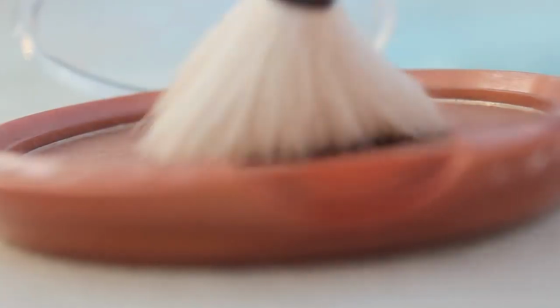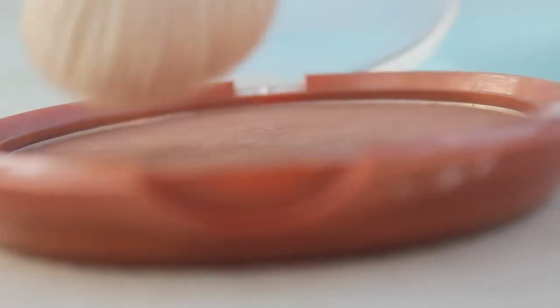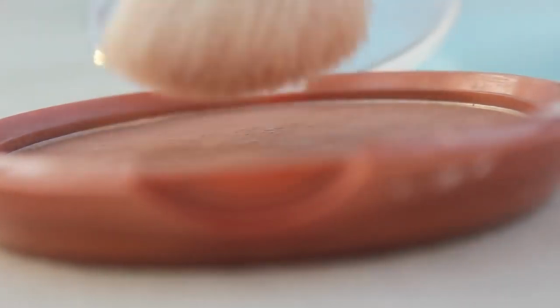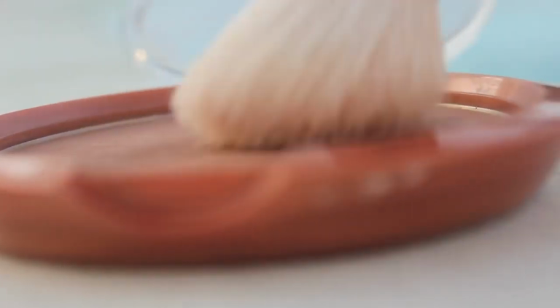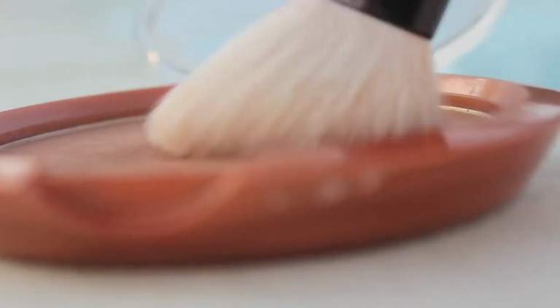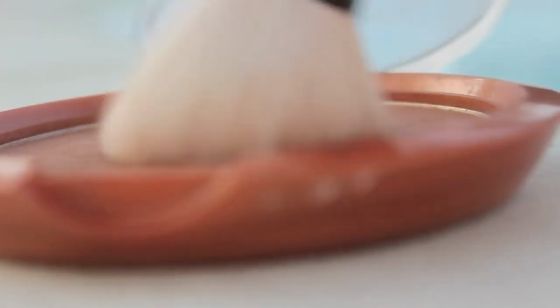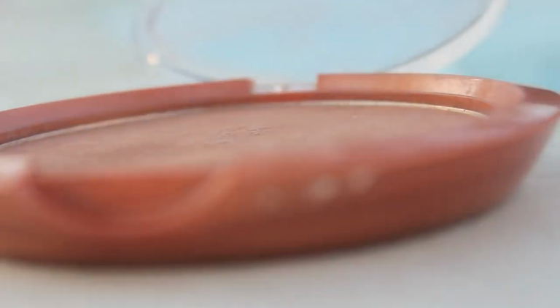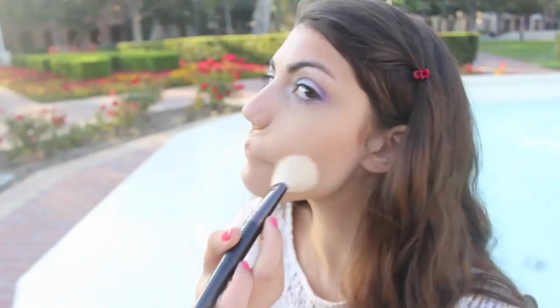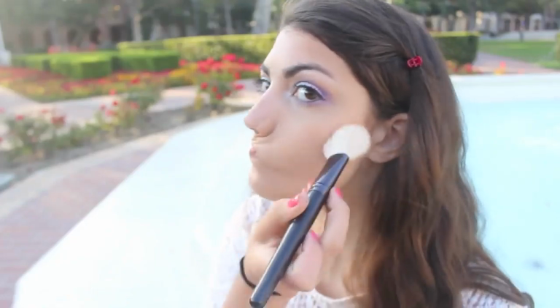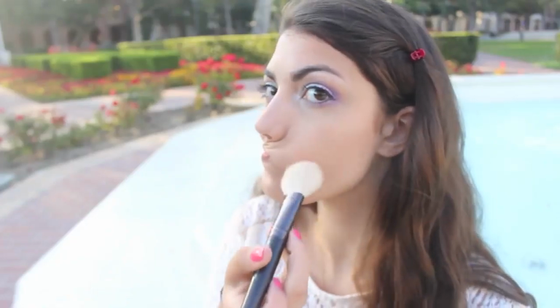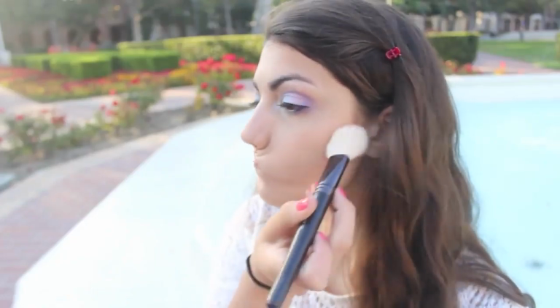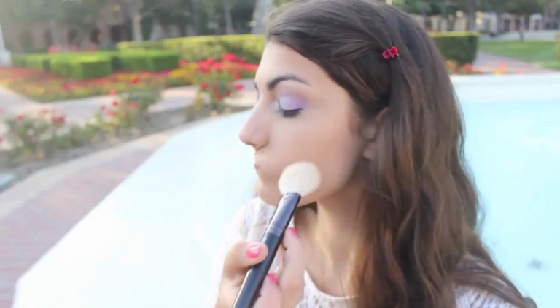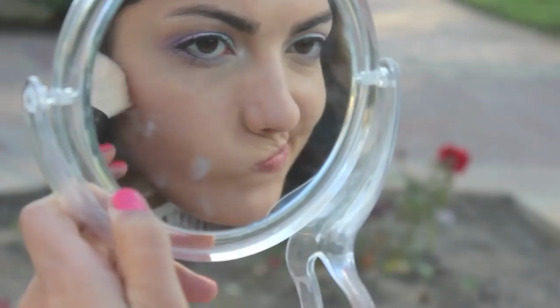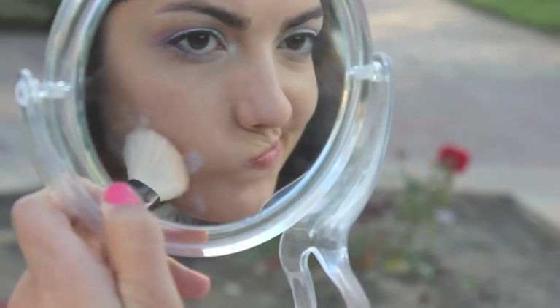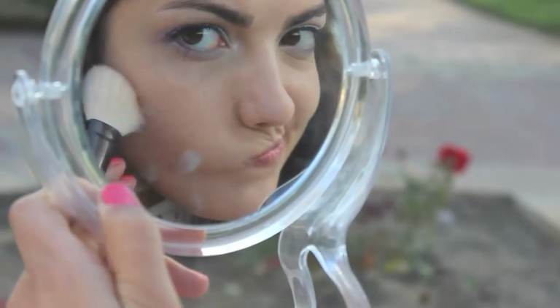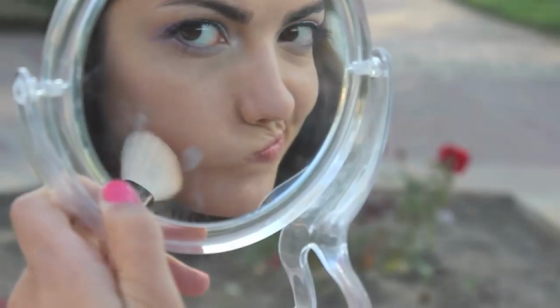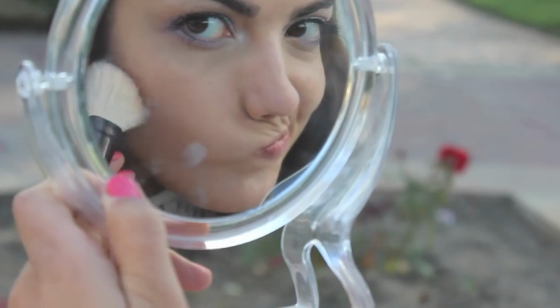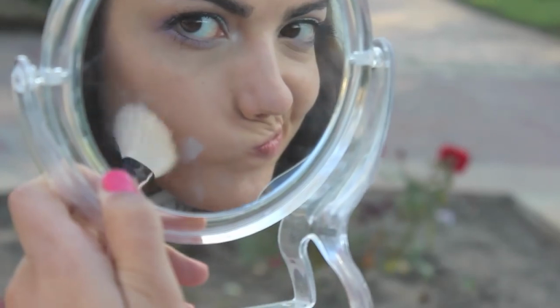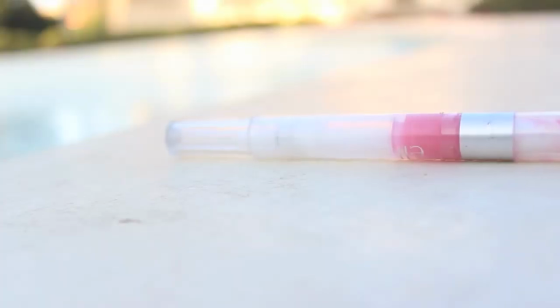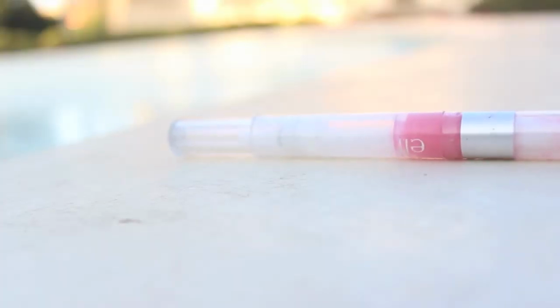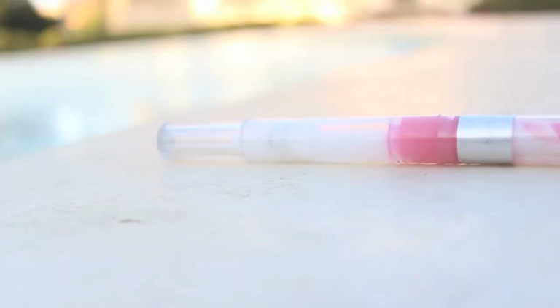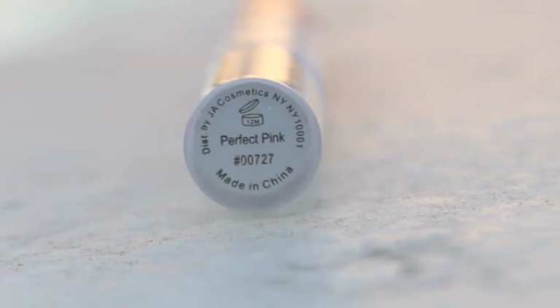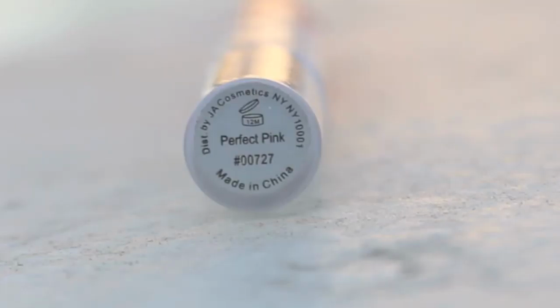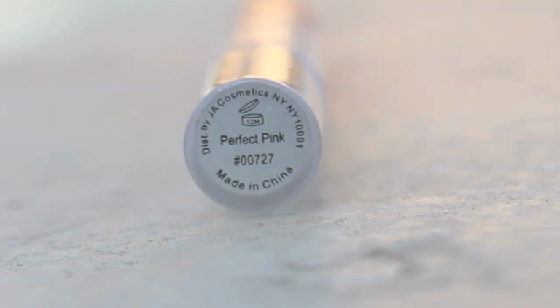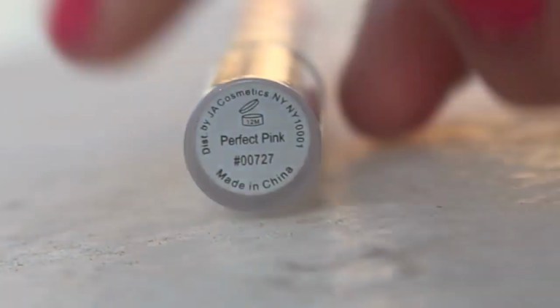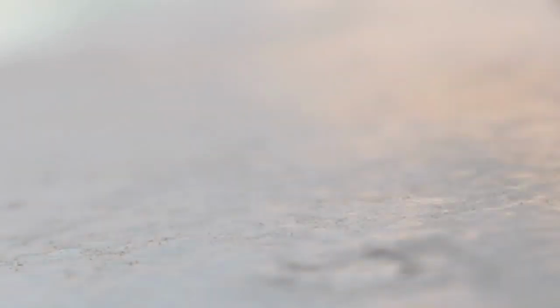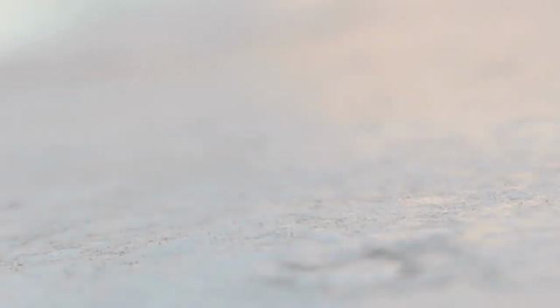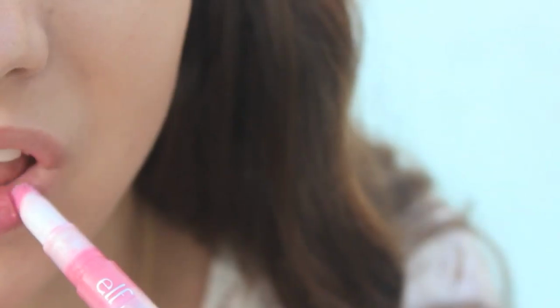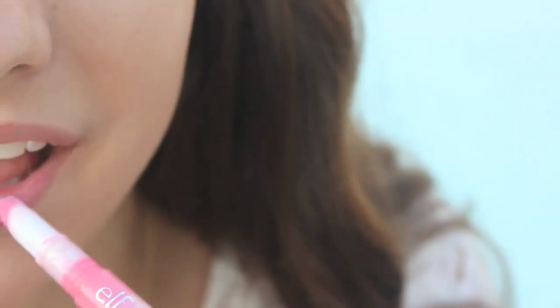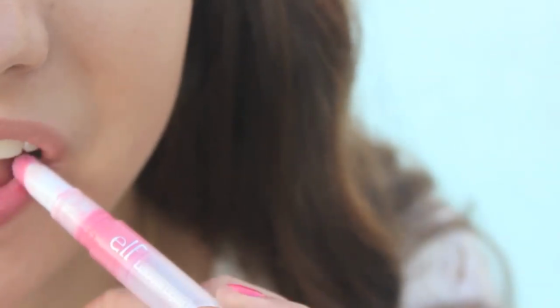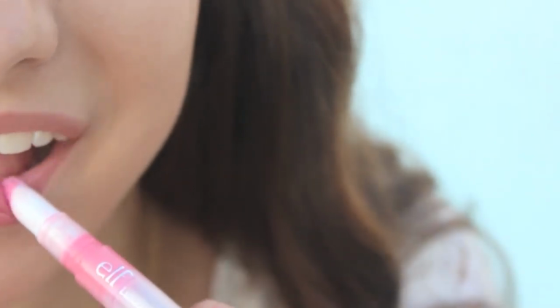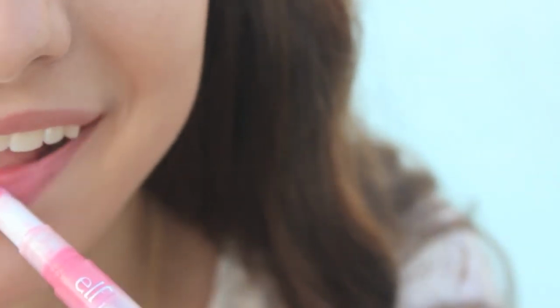Contour your cheekbones with a bronzer — don't judge my bronzer face — and then apply a pink lip gloss to your lips.